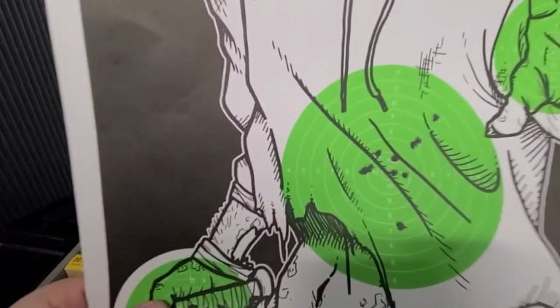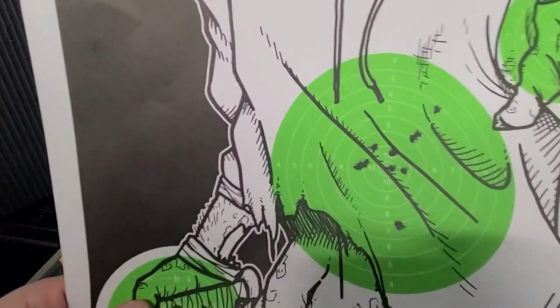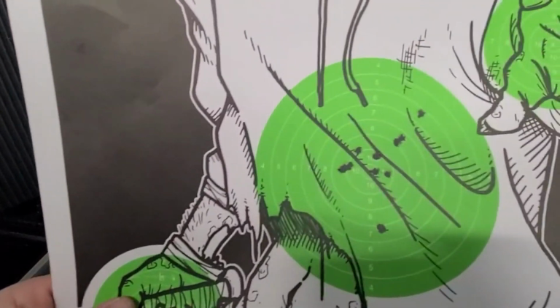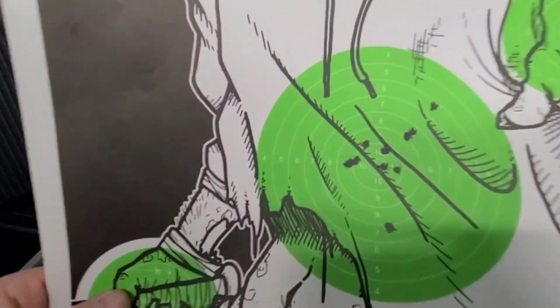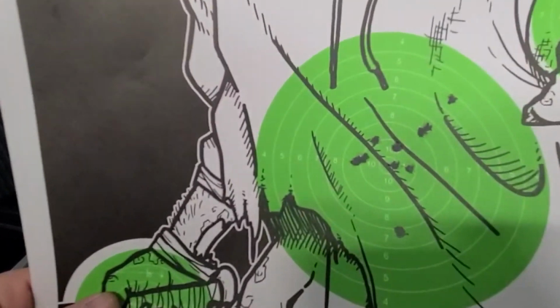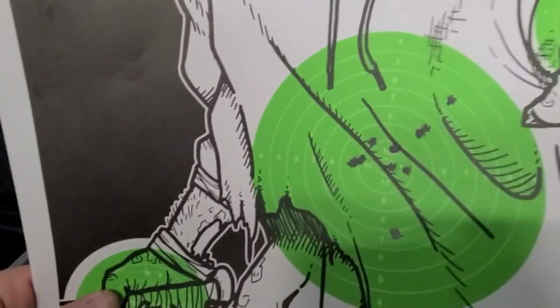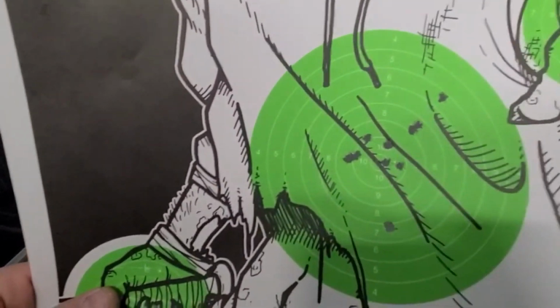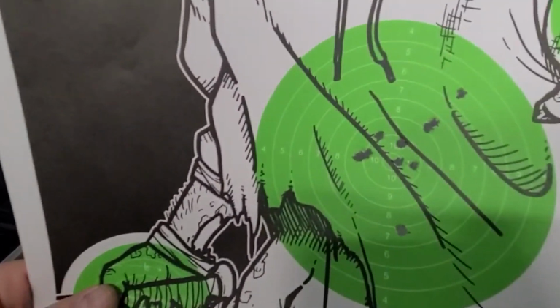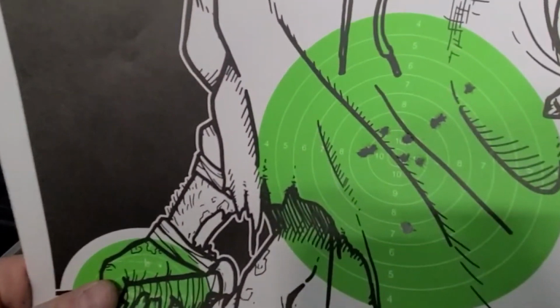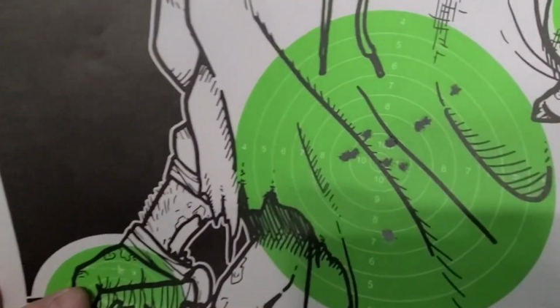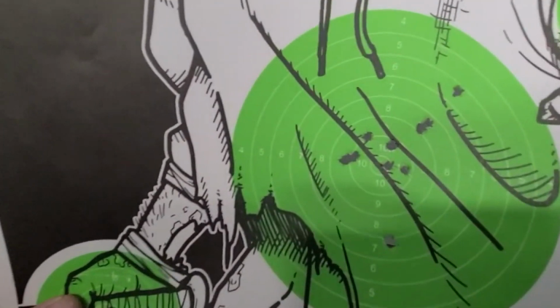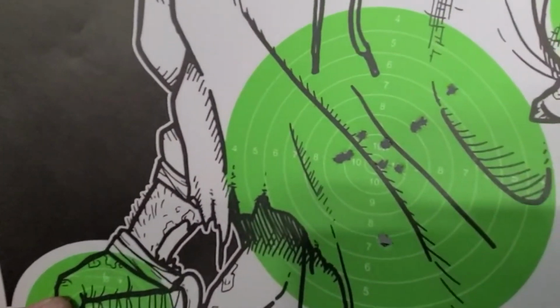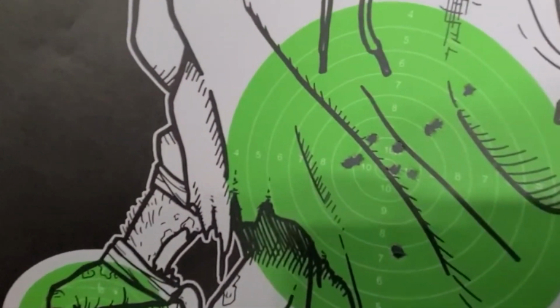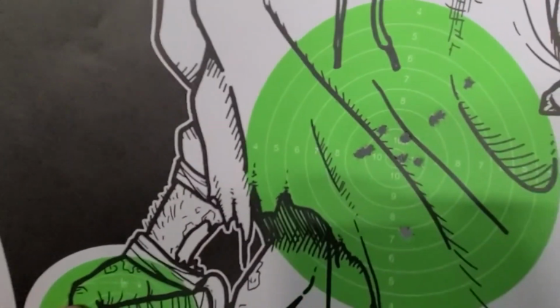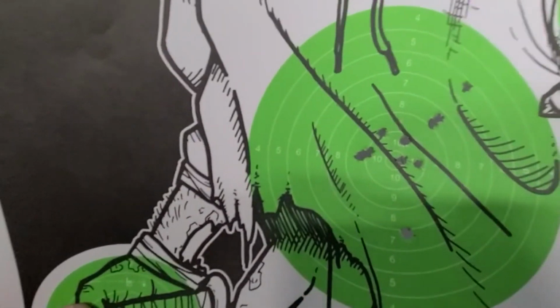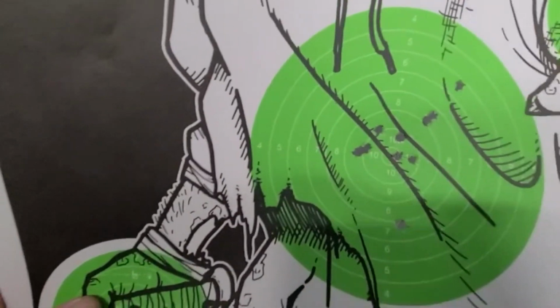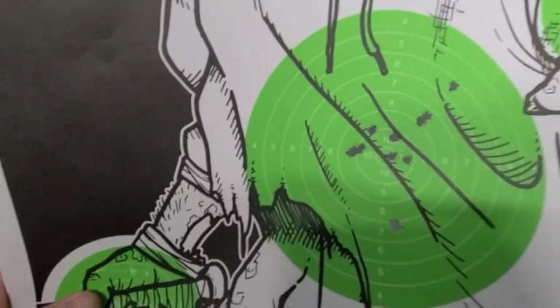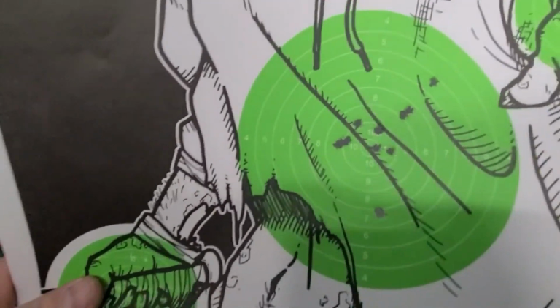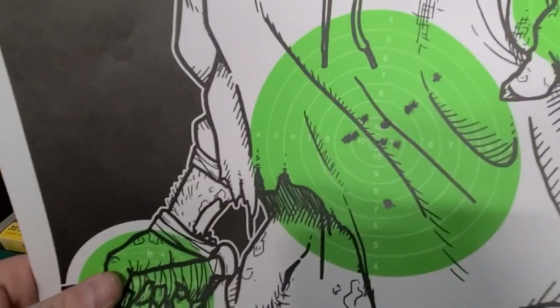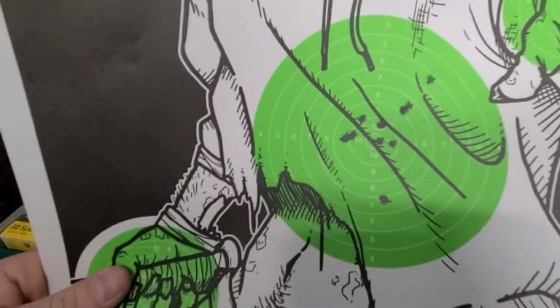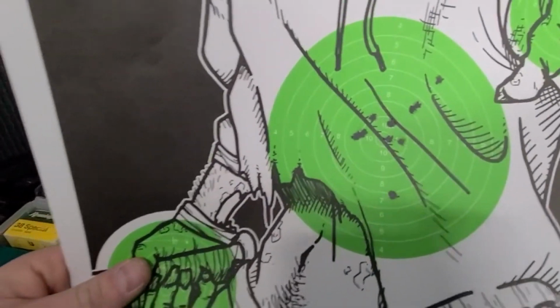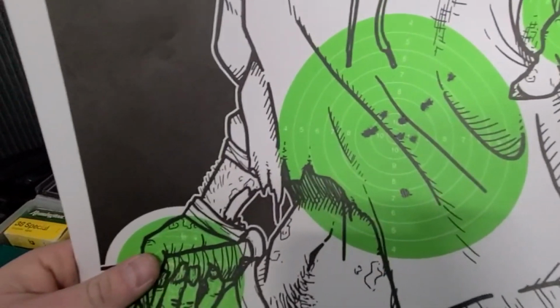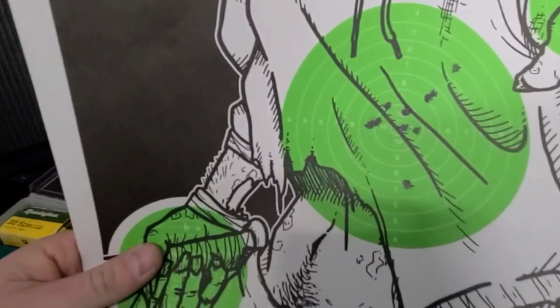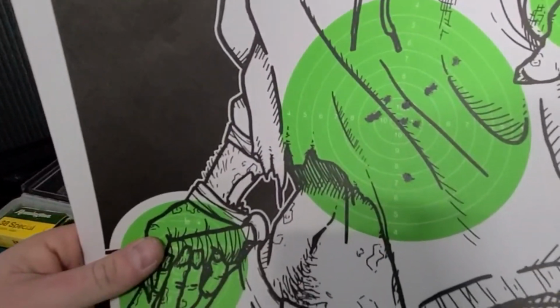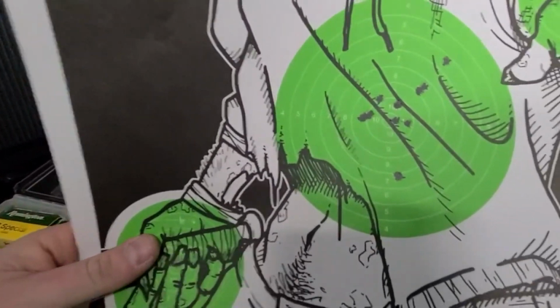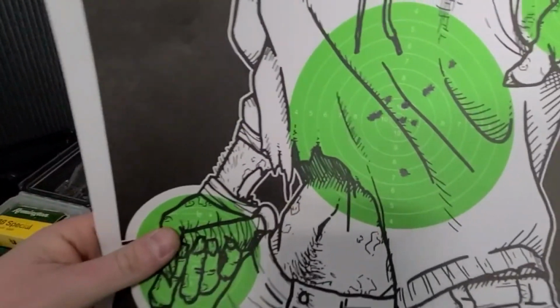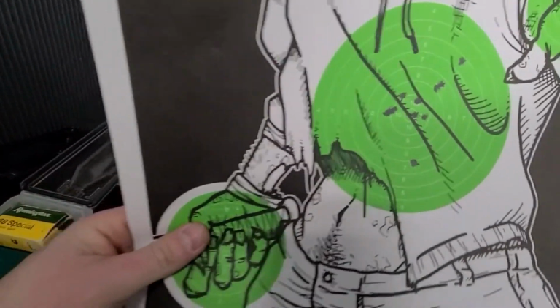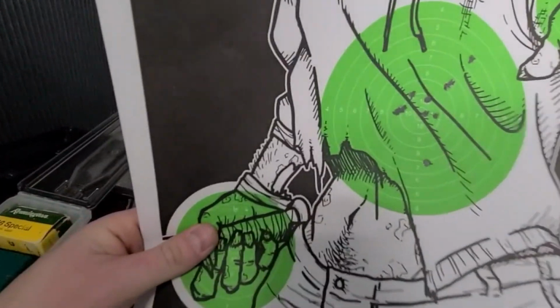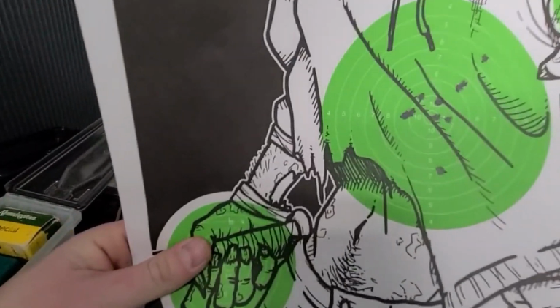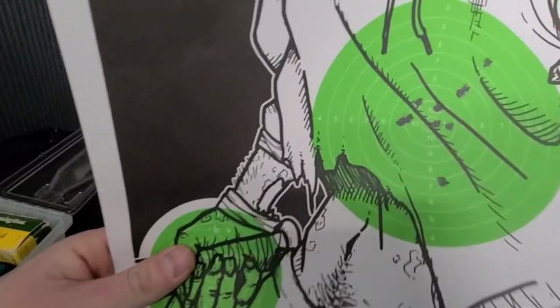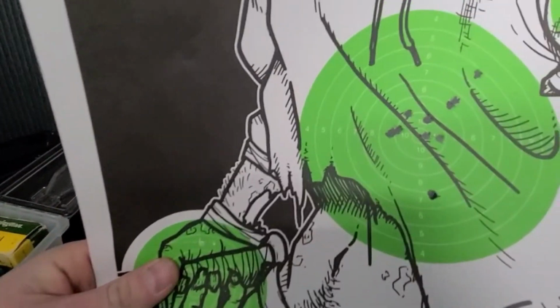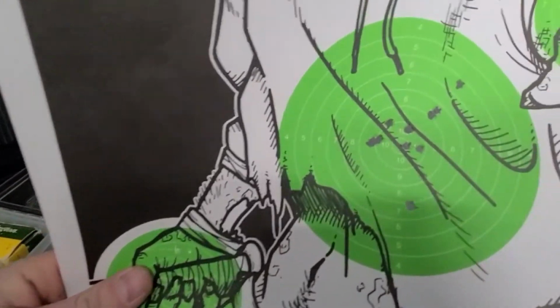When you take your time, it can actually group a little bit, but it's a very light gun and it's super easy to push around.